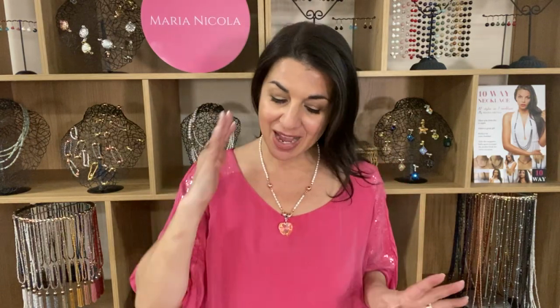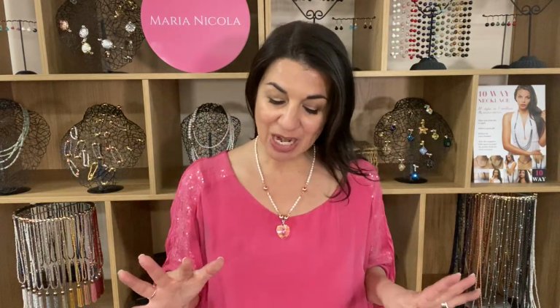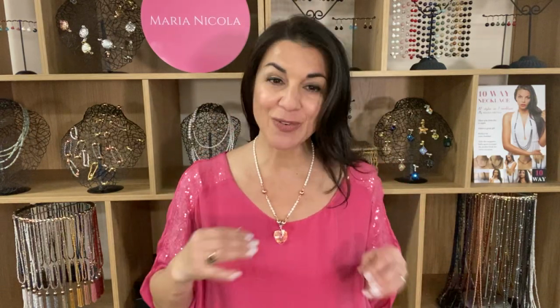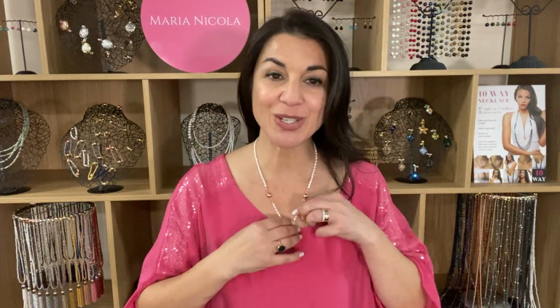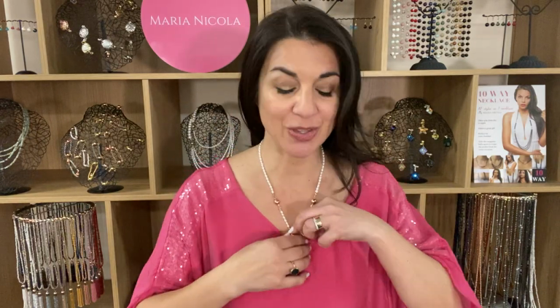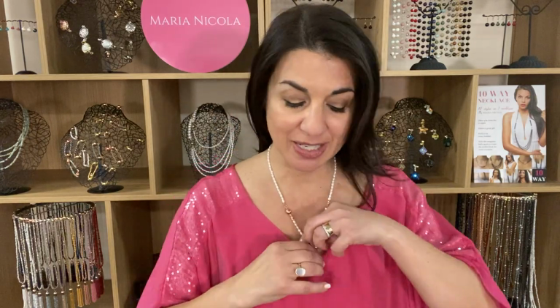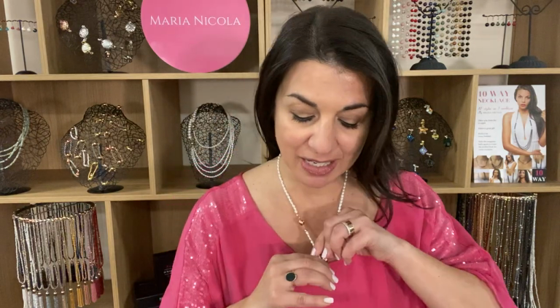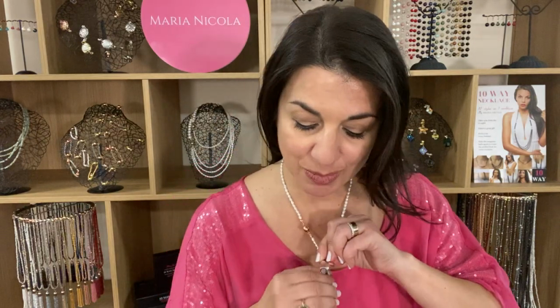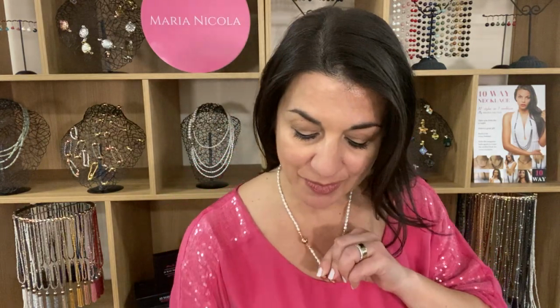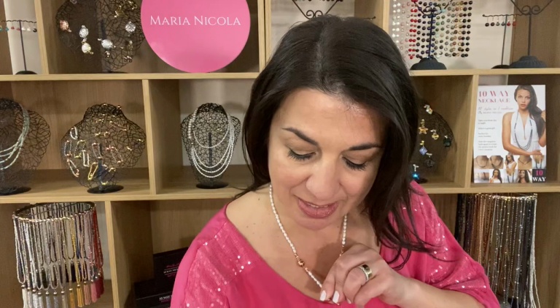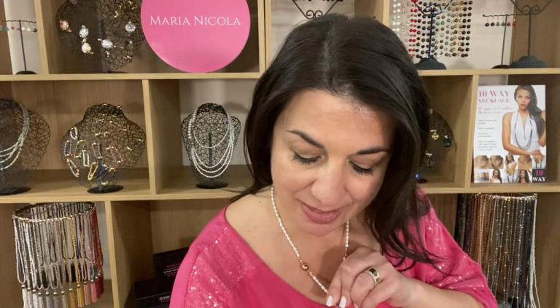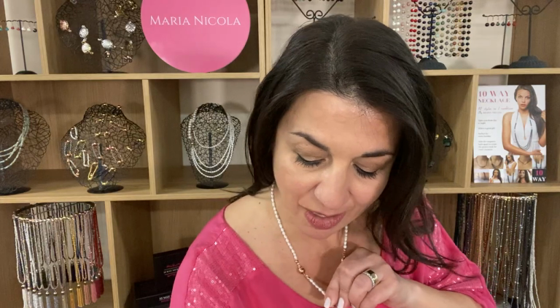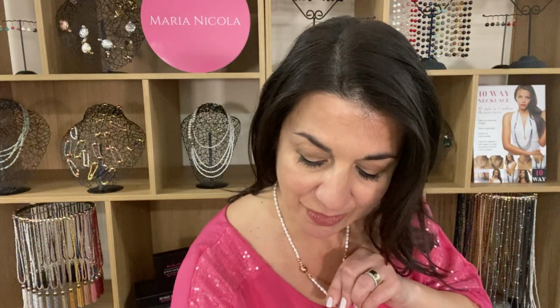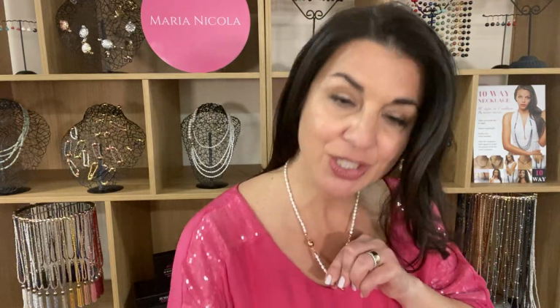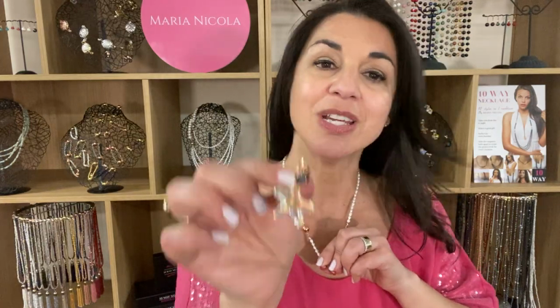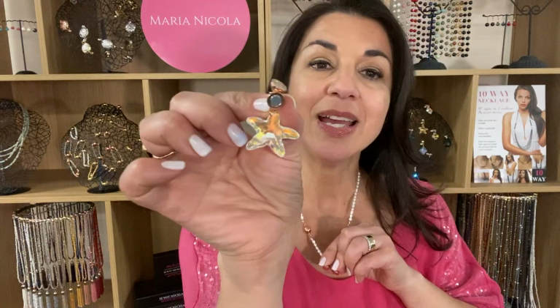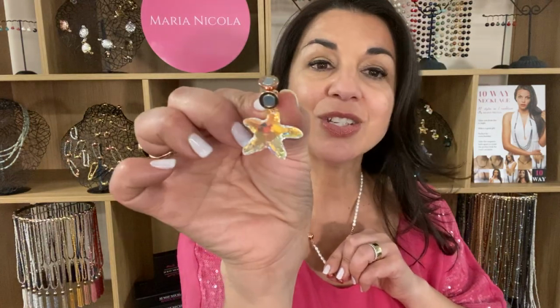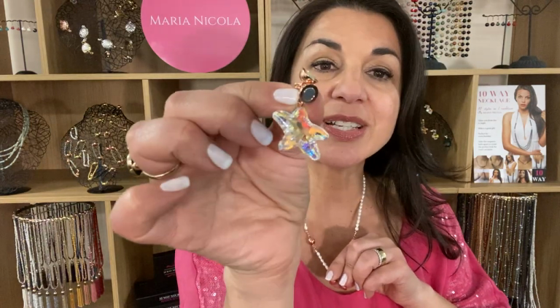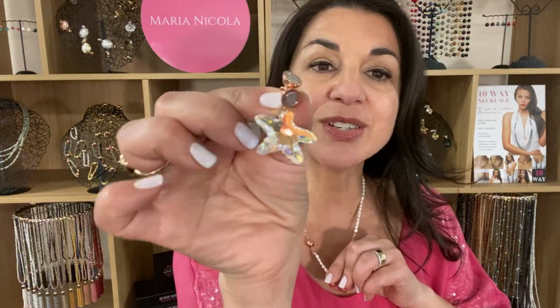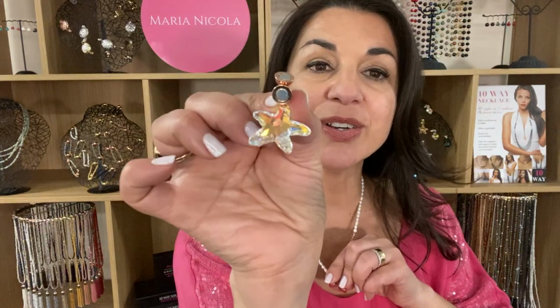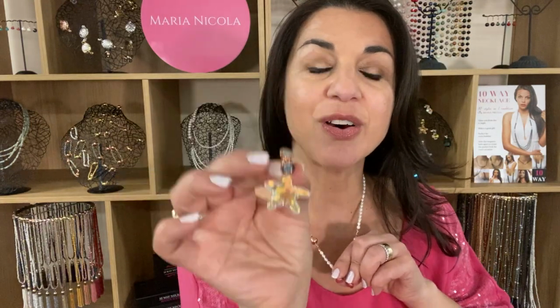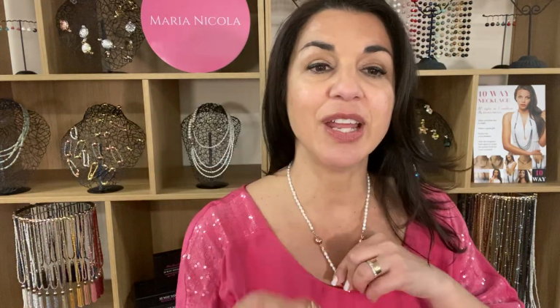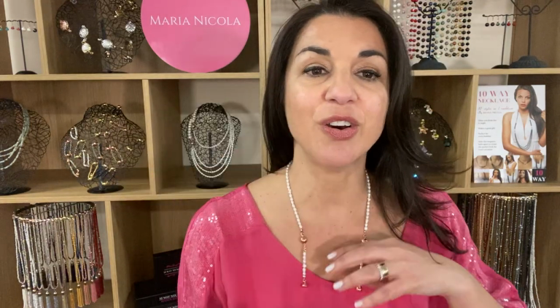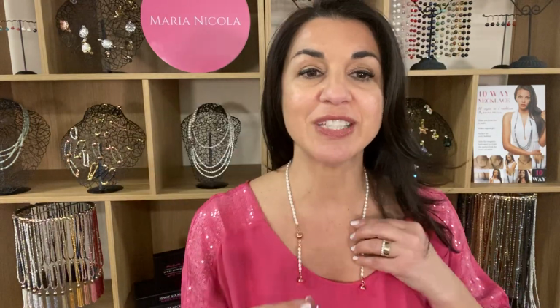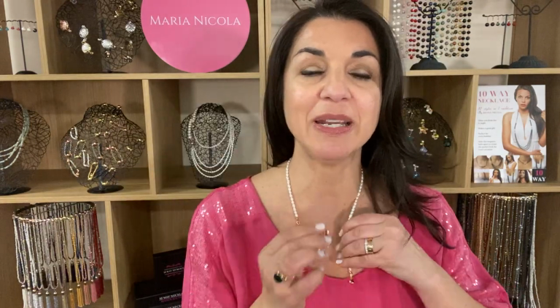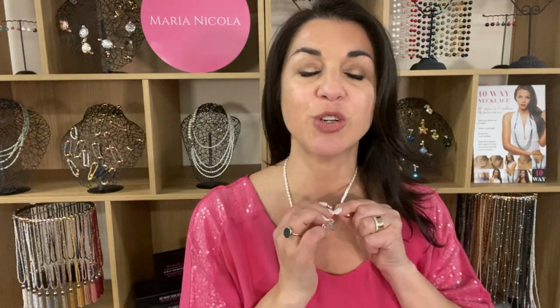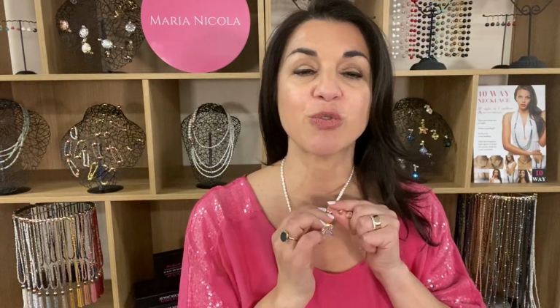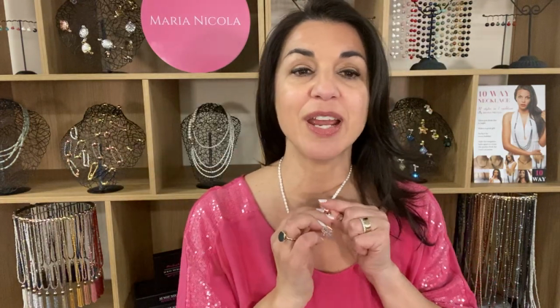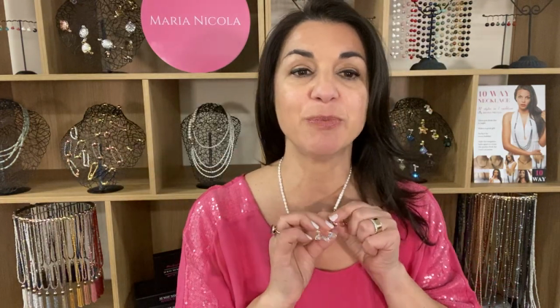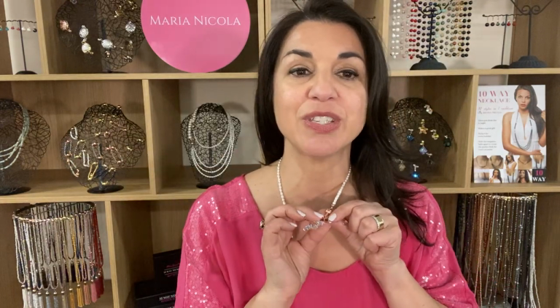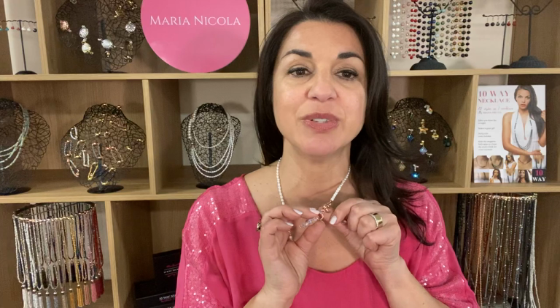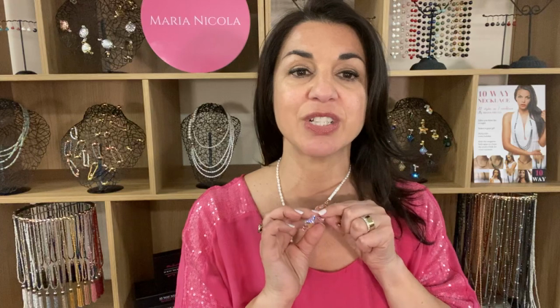Now we've also got things like Swarovski starfish. It just goes on and on — it's been incredible, this new edition.